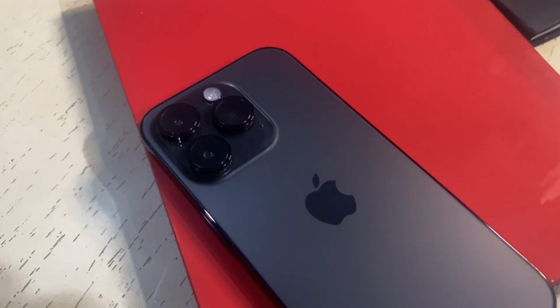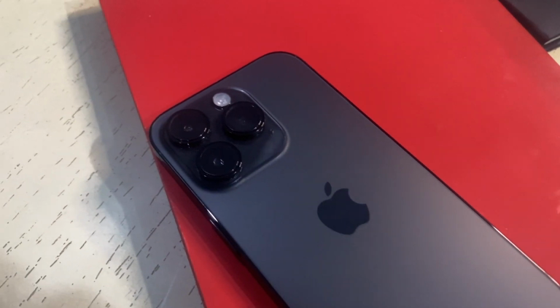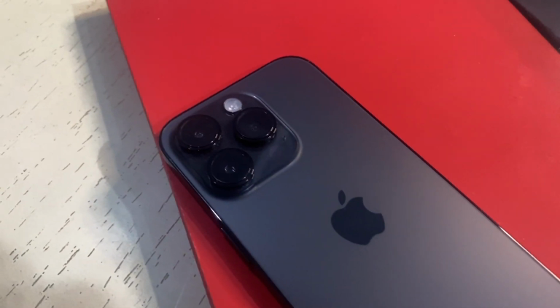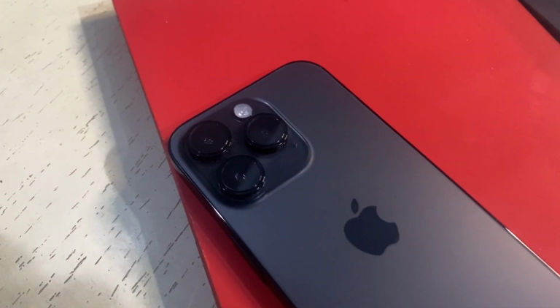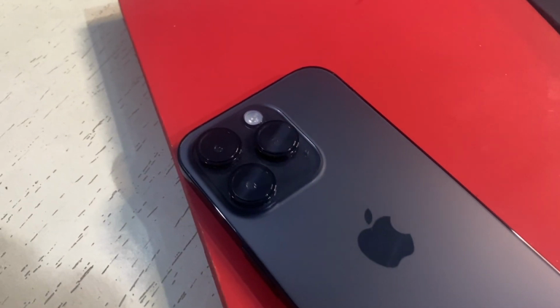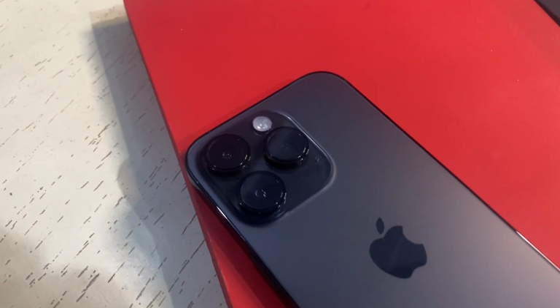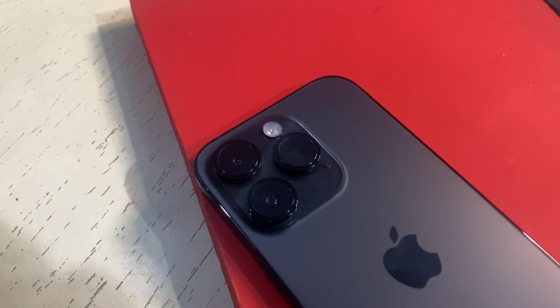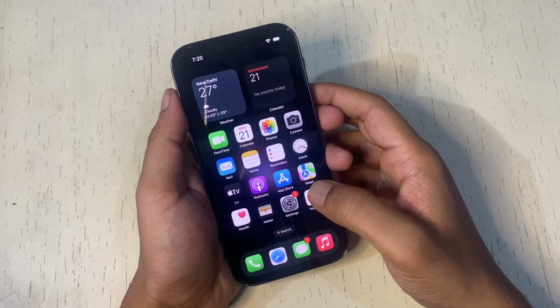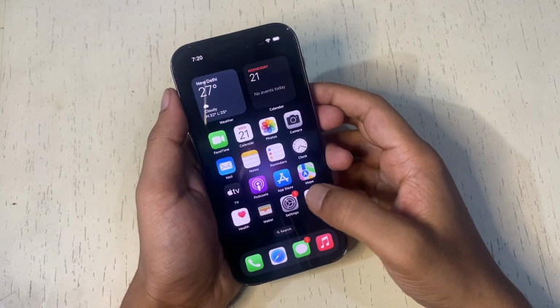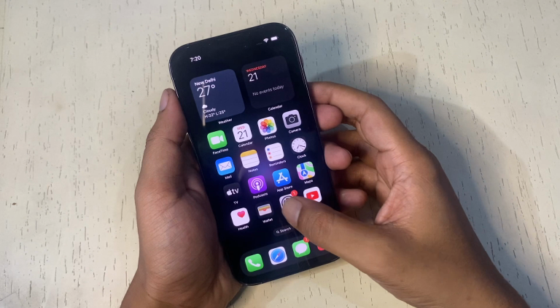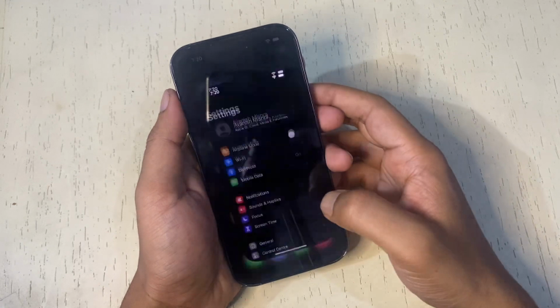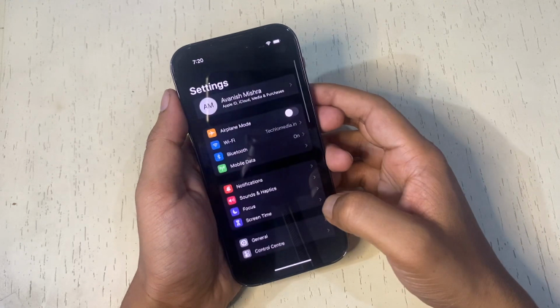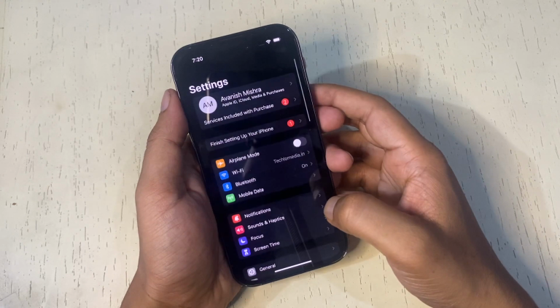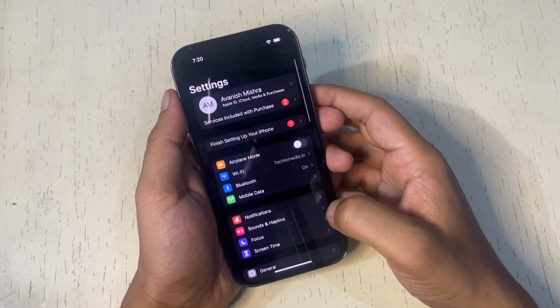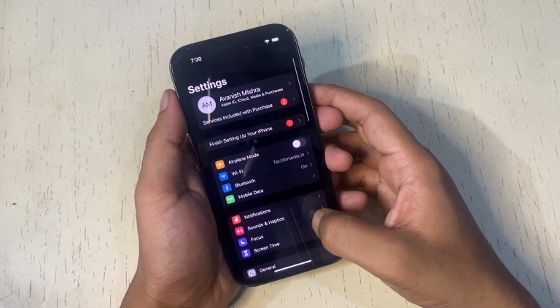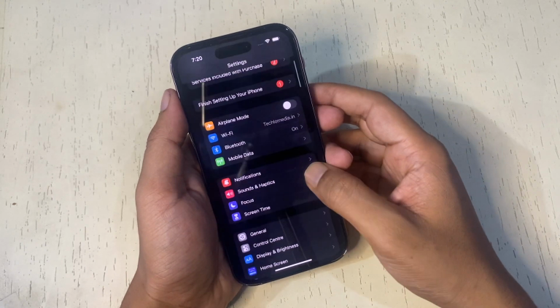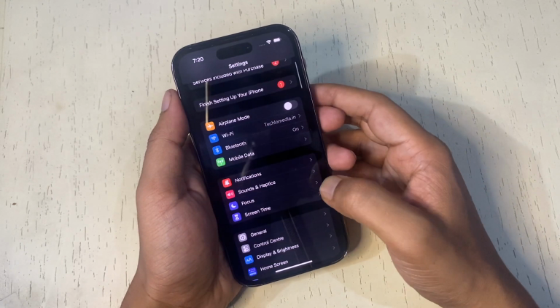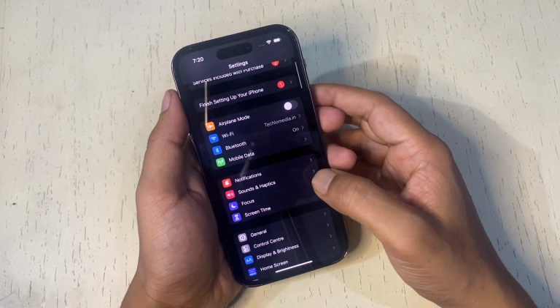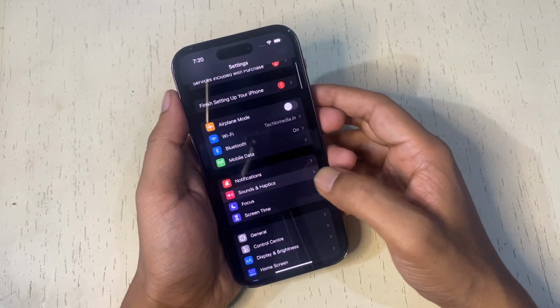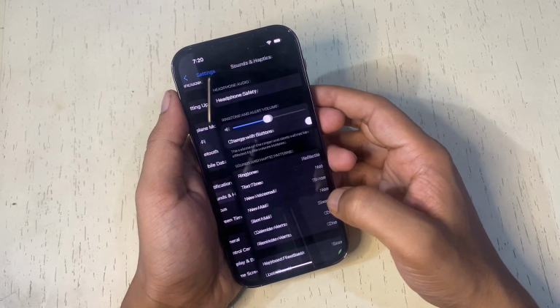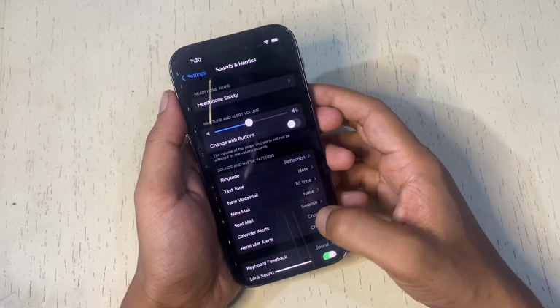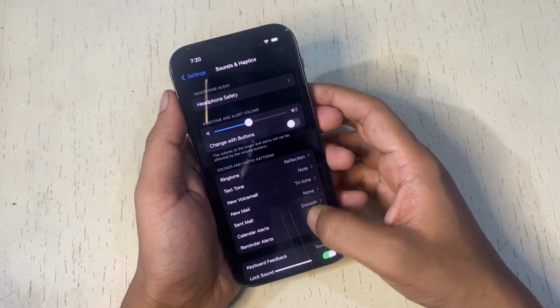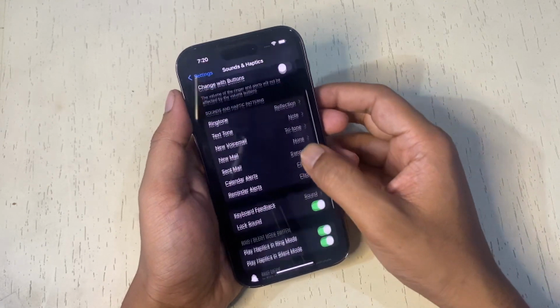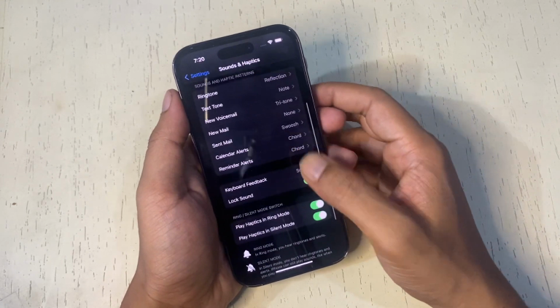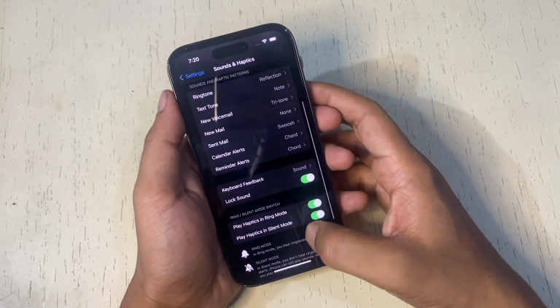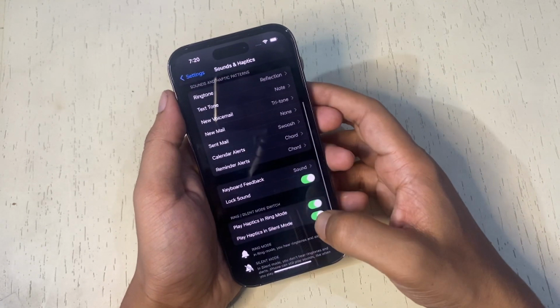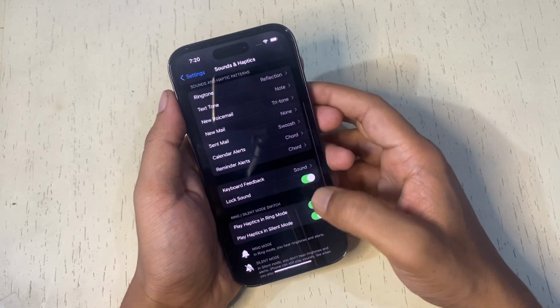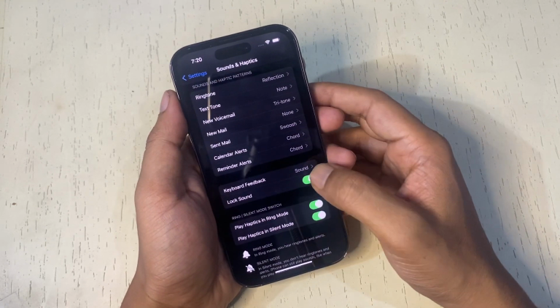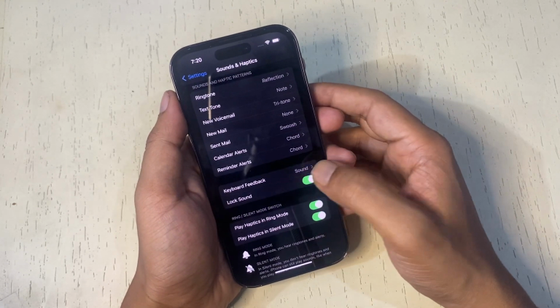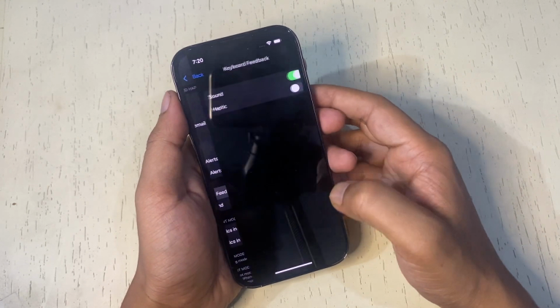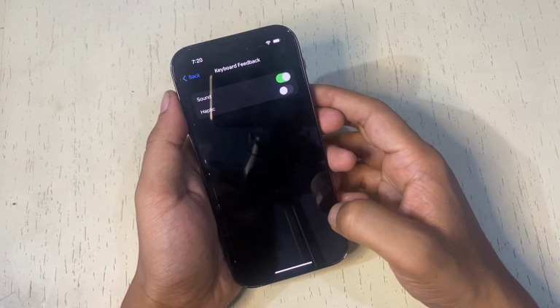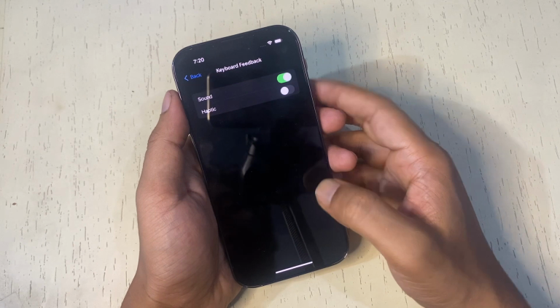To enable the haptic feedback, open the Settings app, tap Sounds and Haptics, go to Keyboard Feedback, and turn on Haptic.